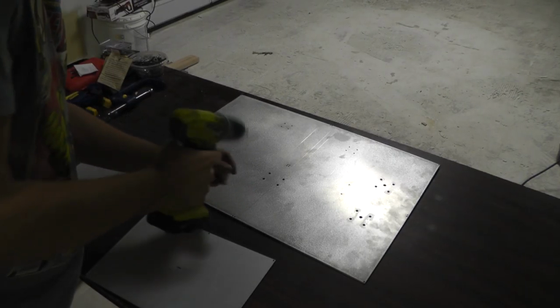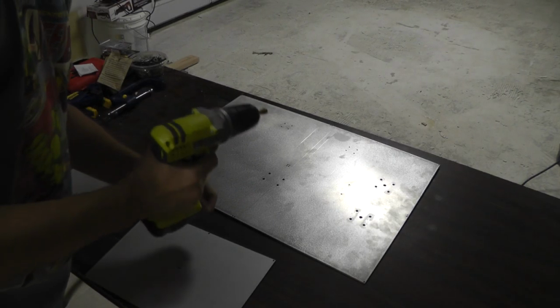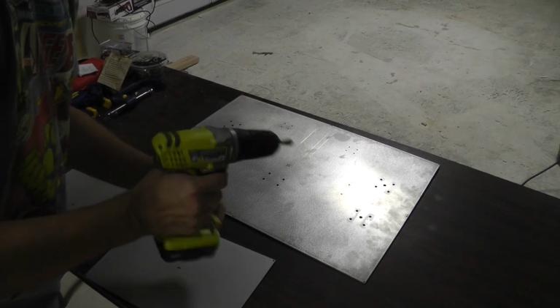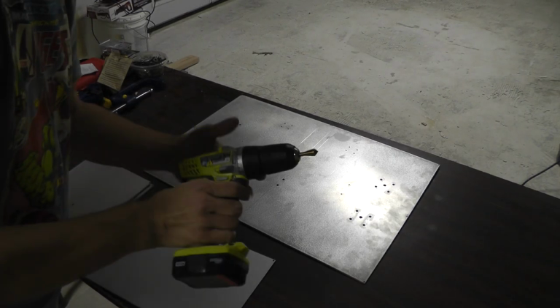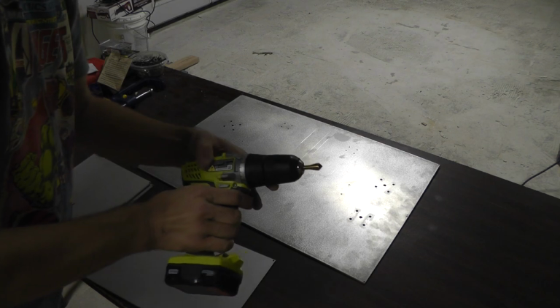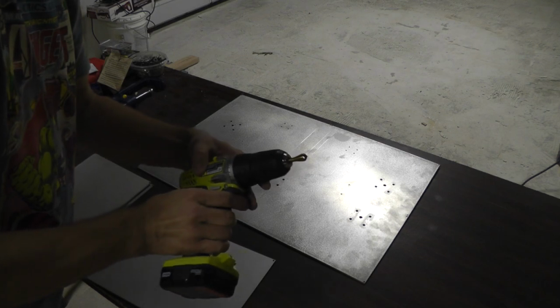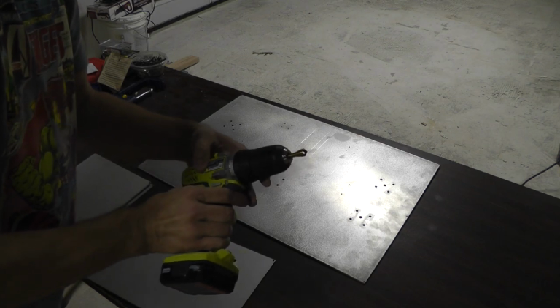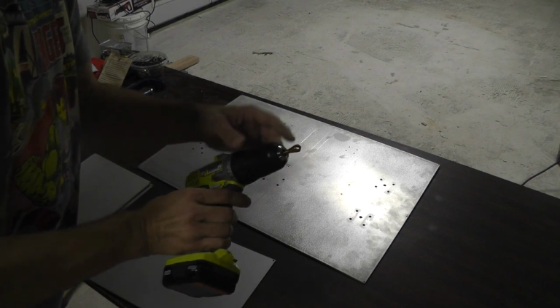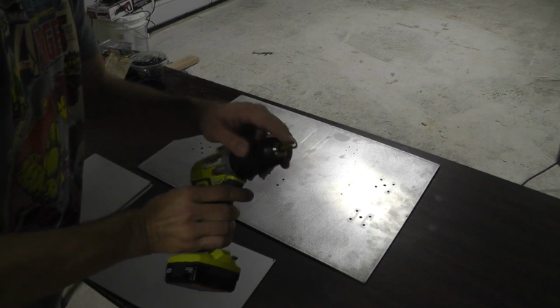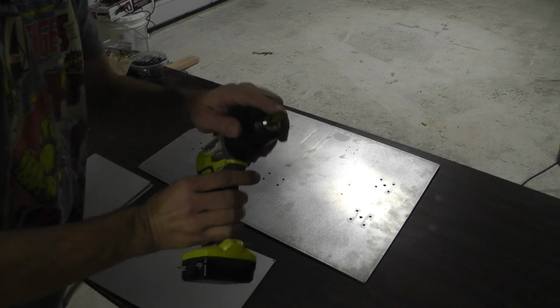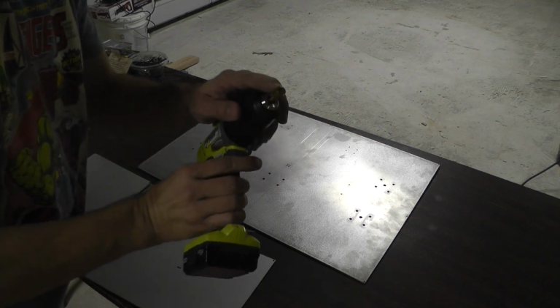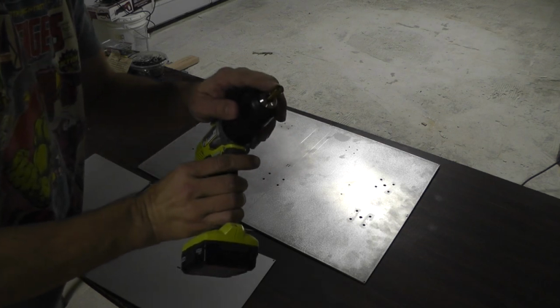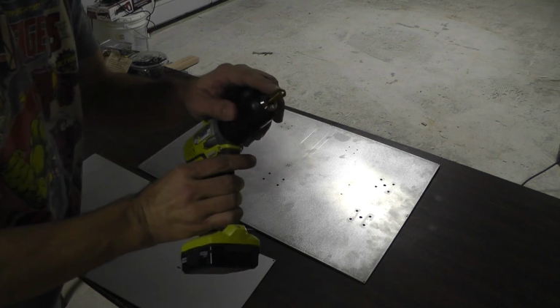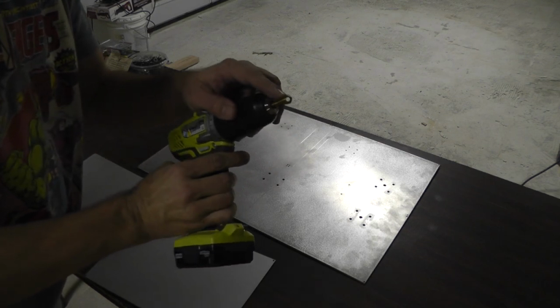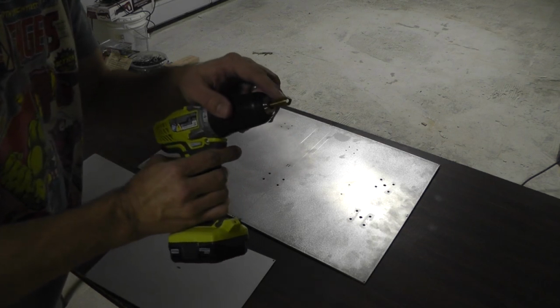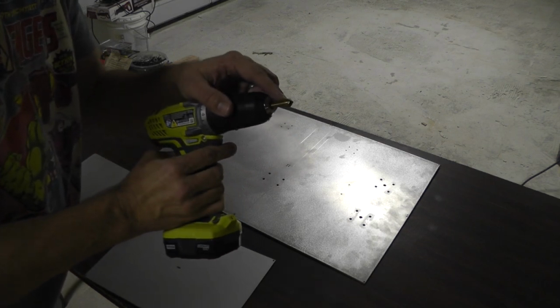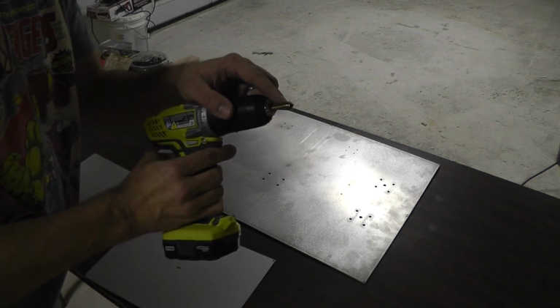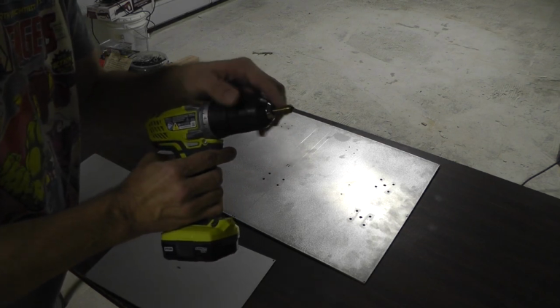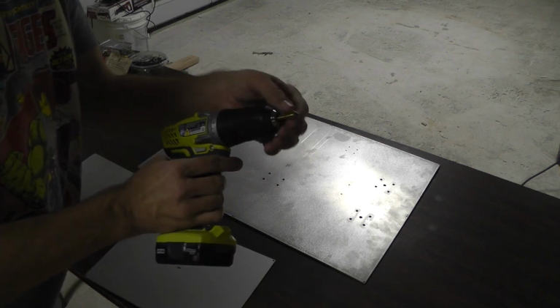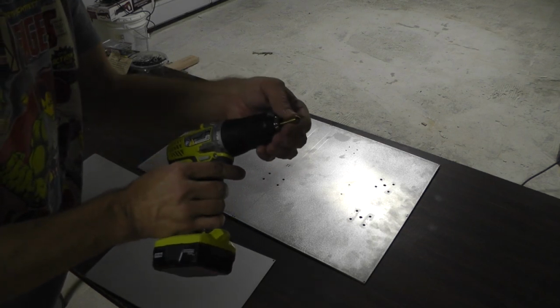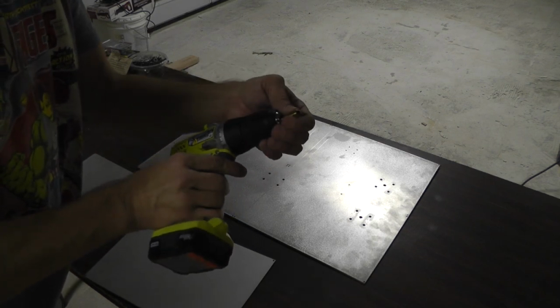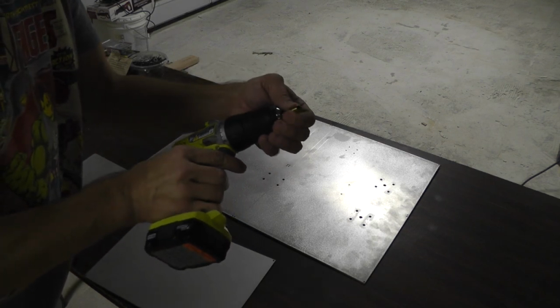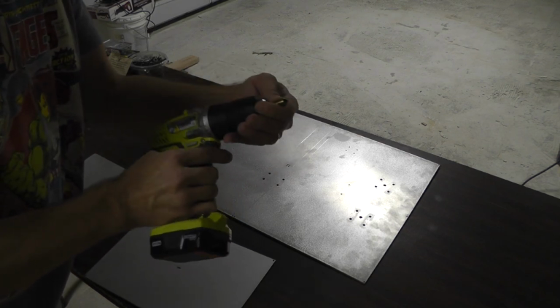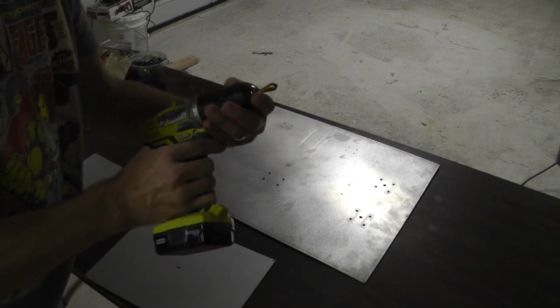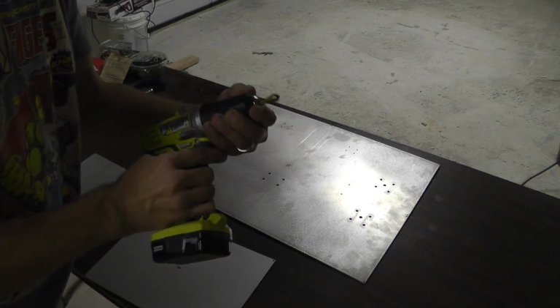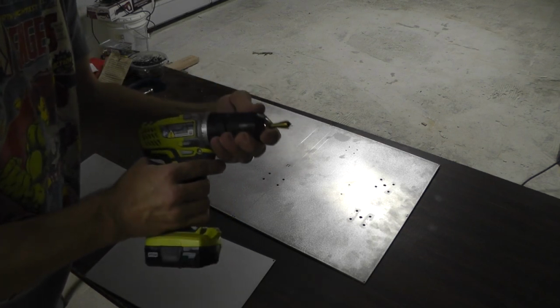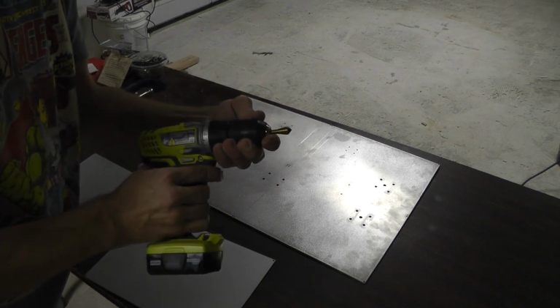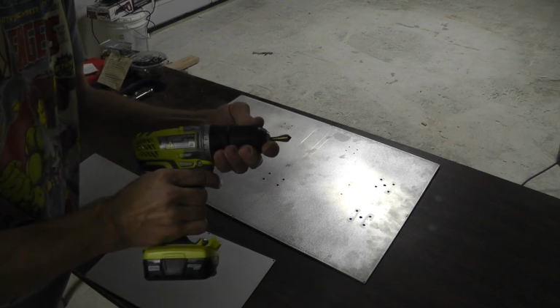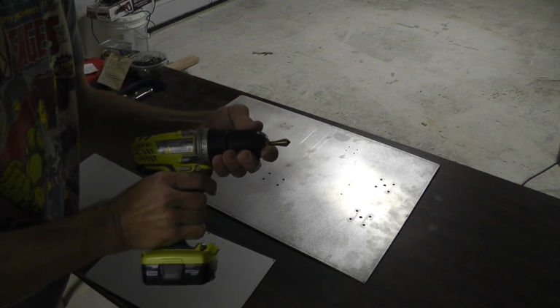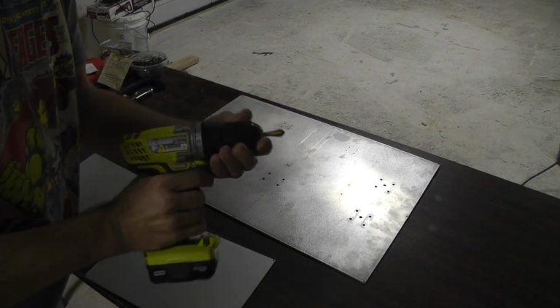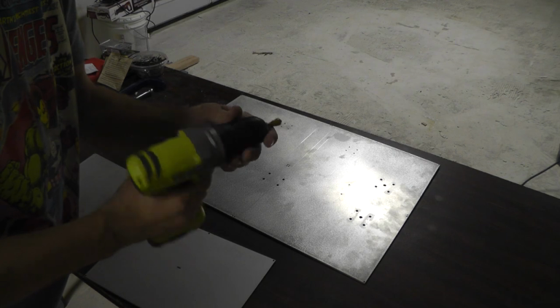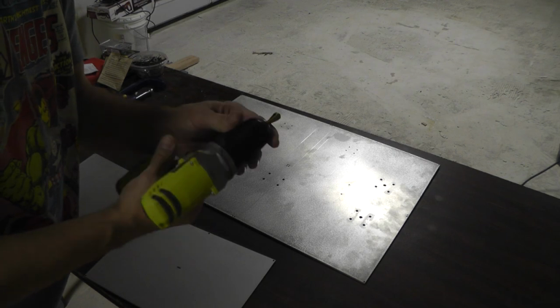If you're wondering, this is just an inexpensive countersink bit. I ordered this from one of the Chinese websites.